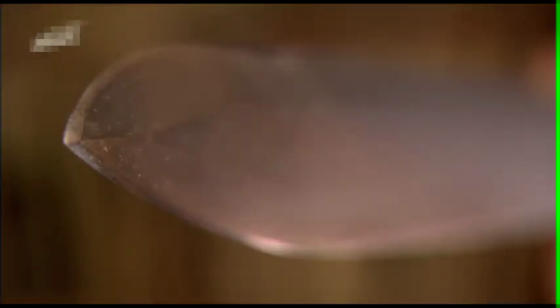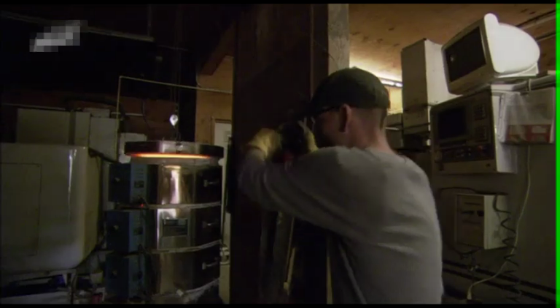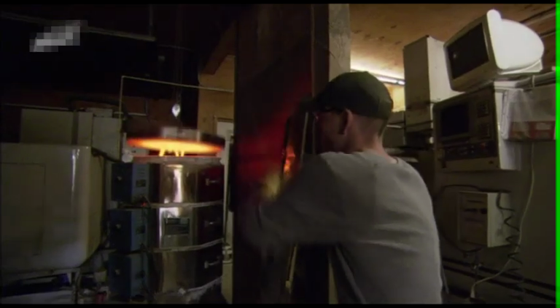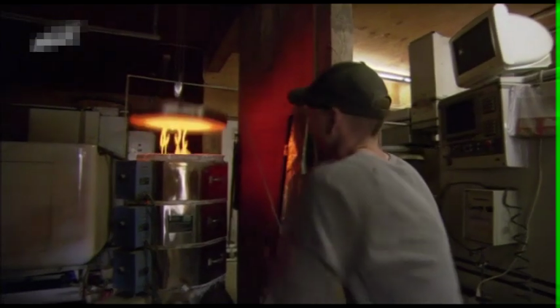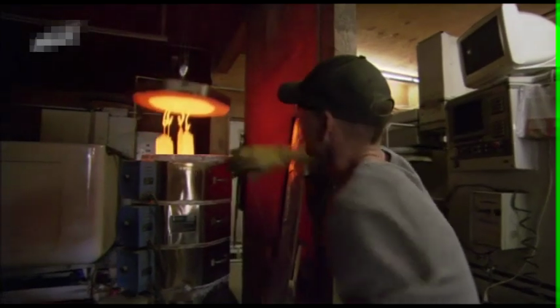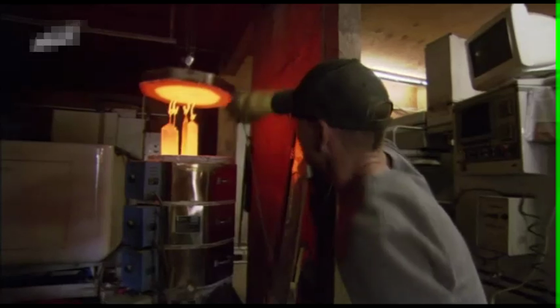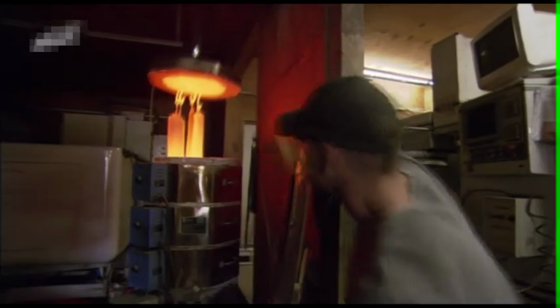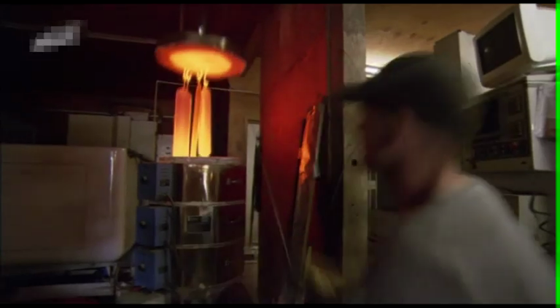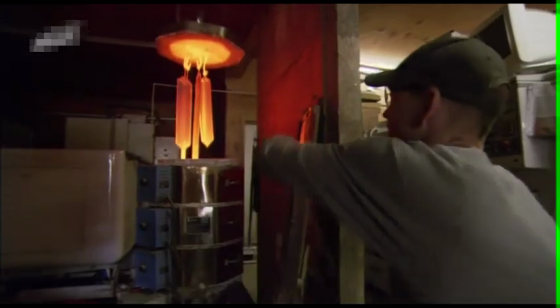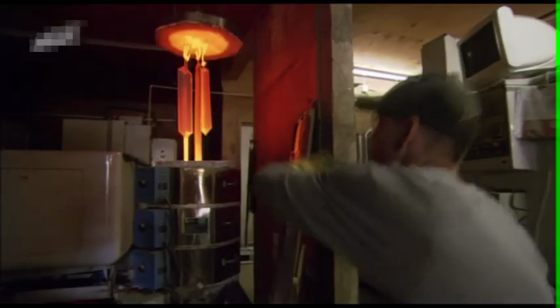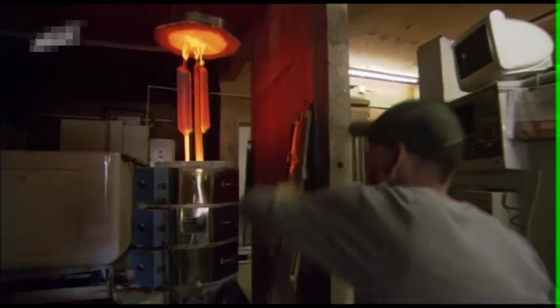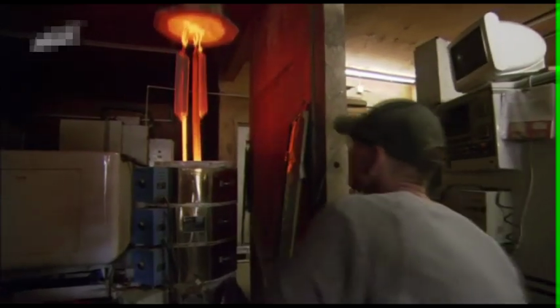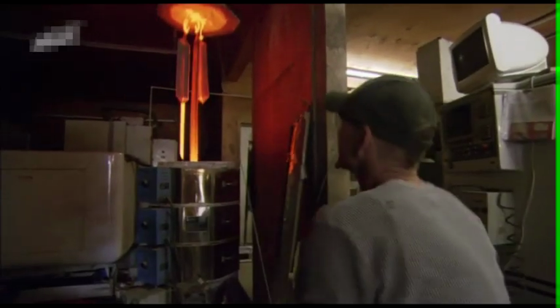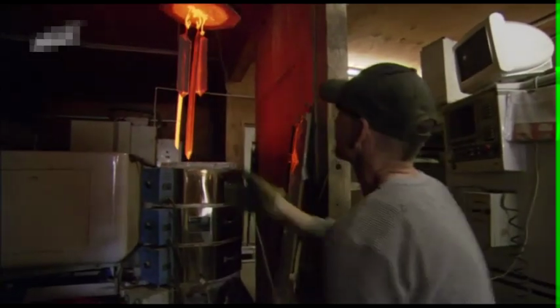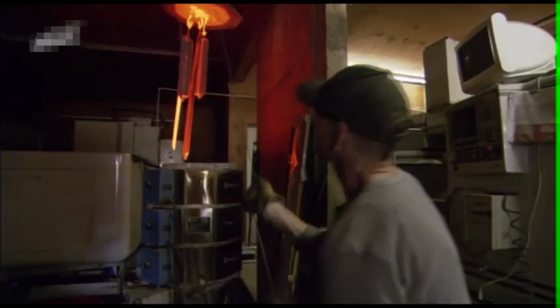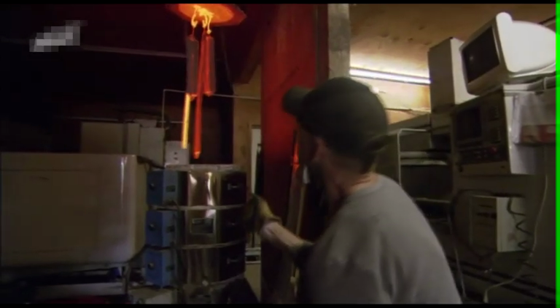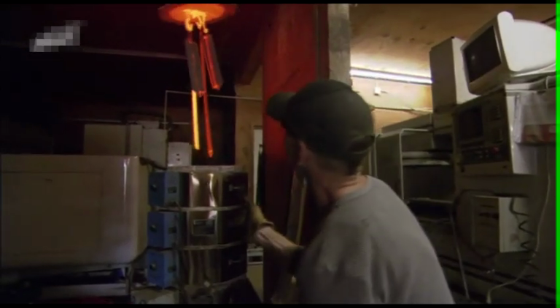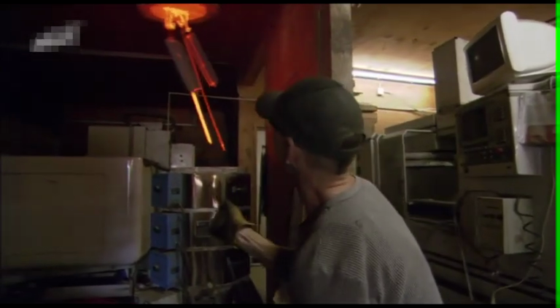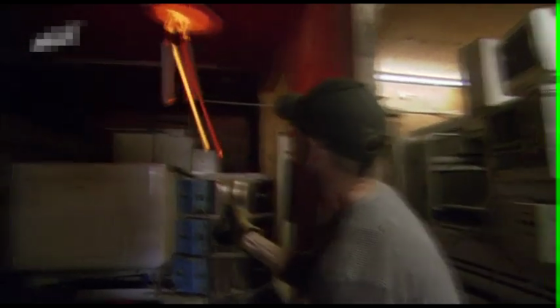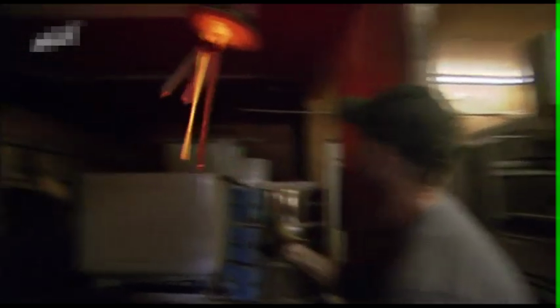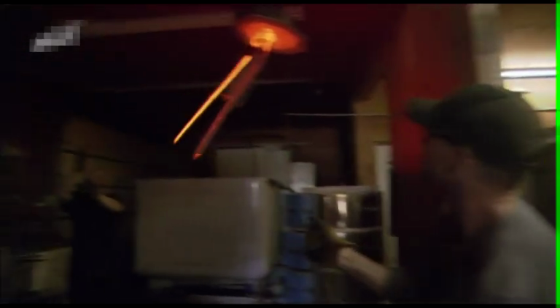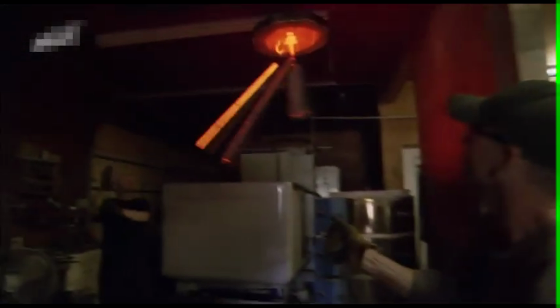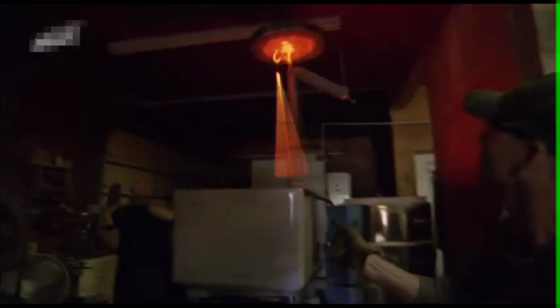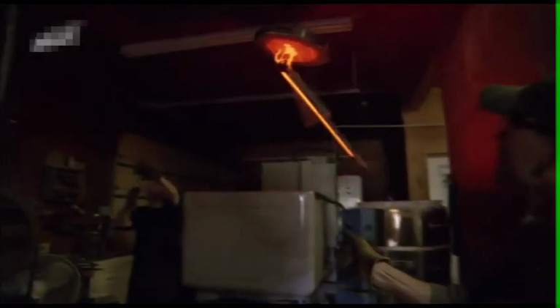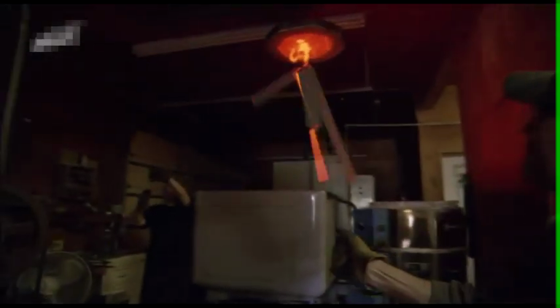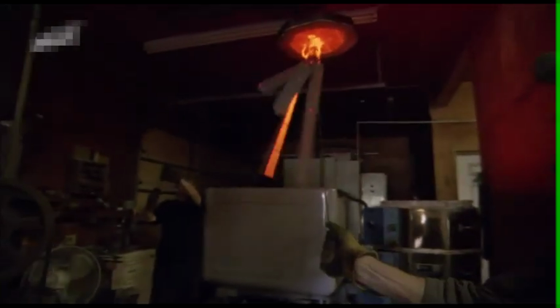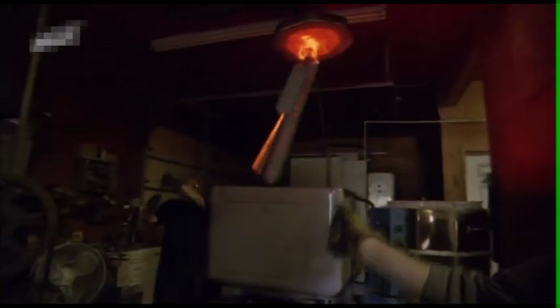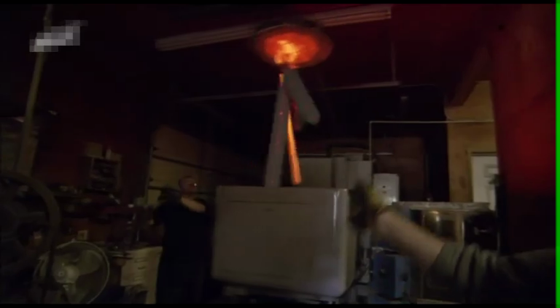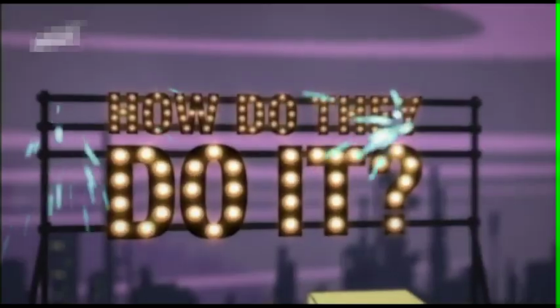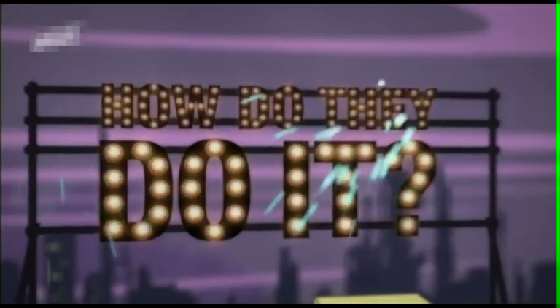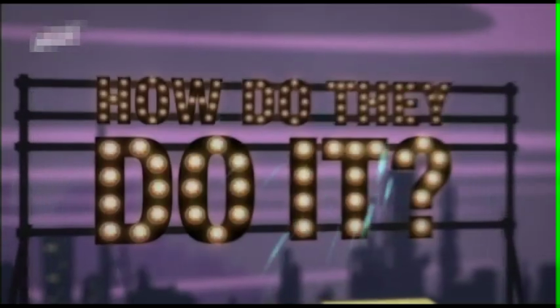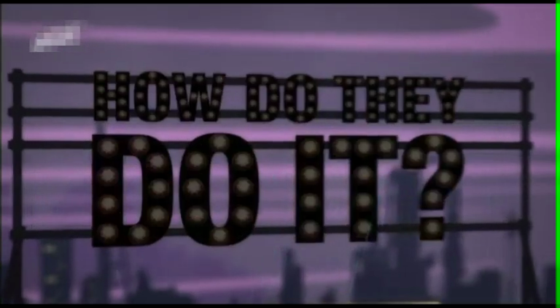The secret is a unique form of steel that is tough and flexible at the same time. So, how do they do it?